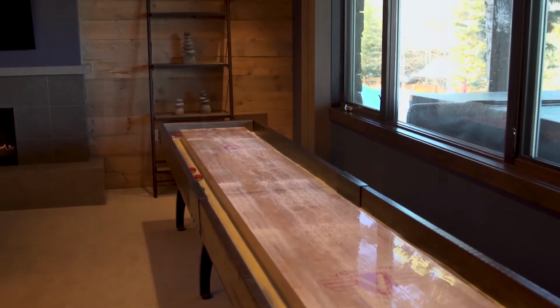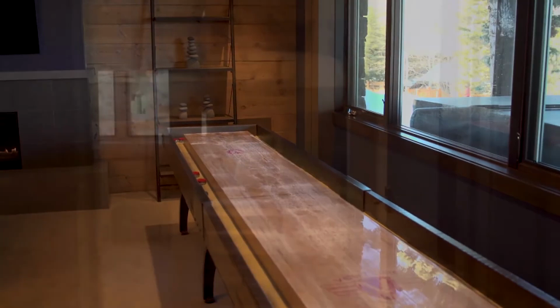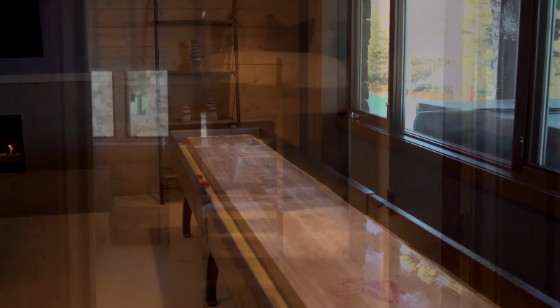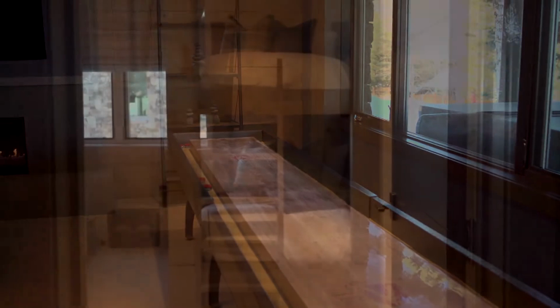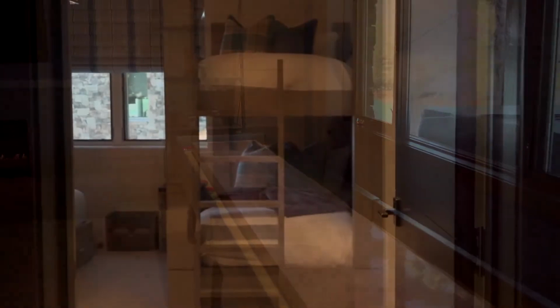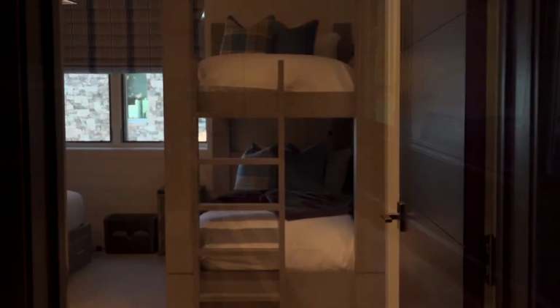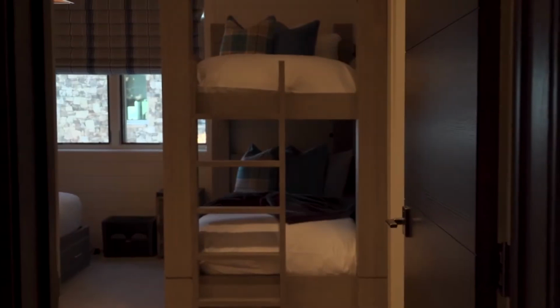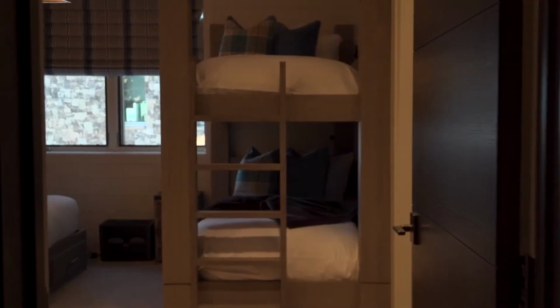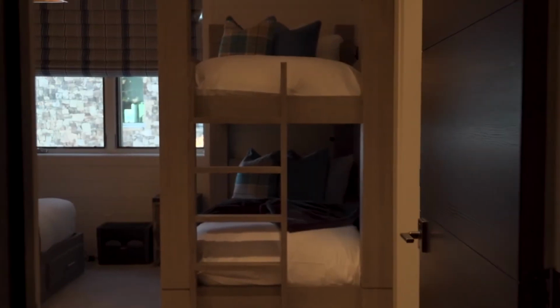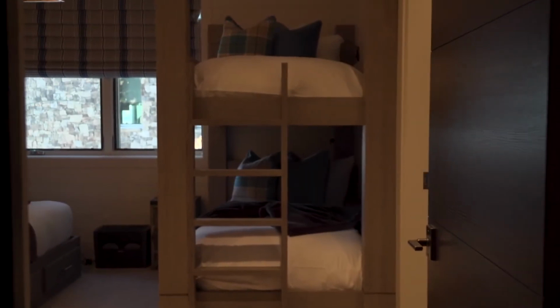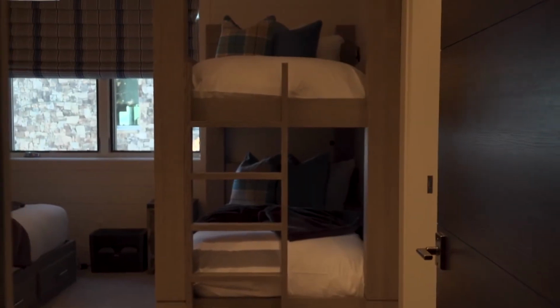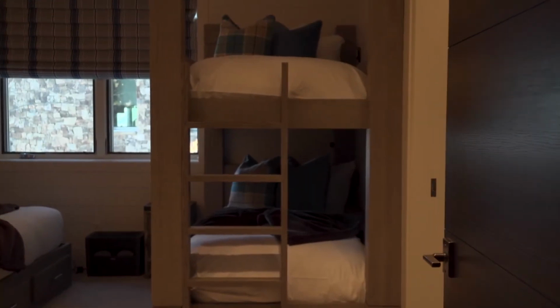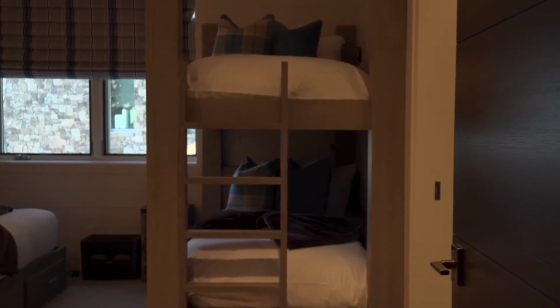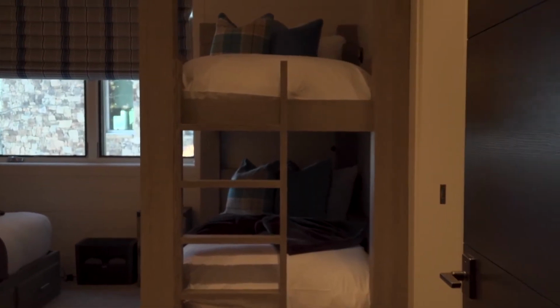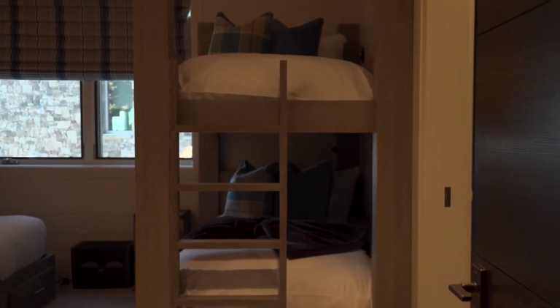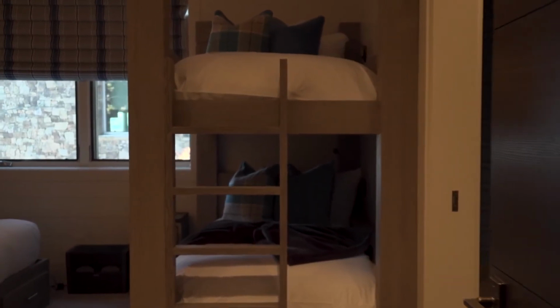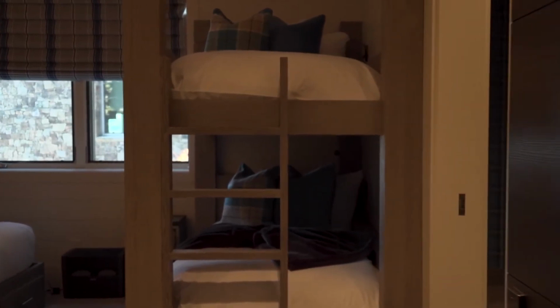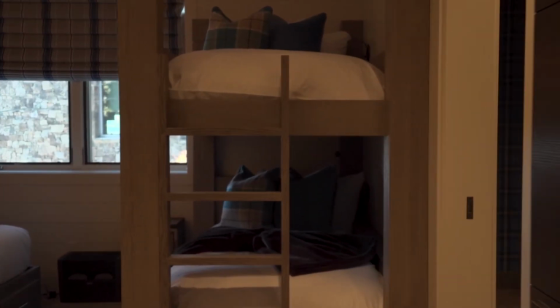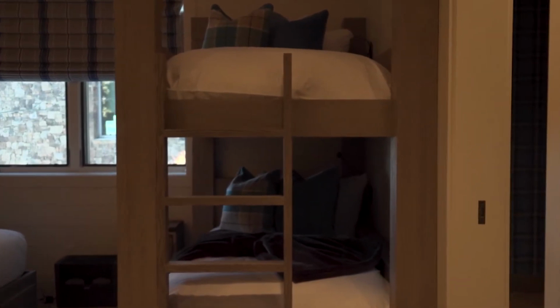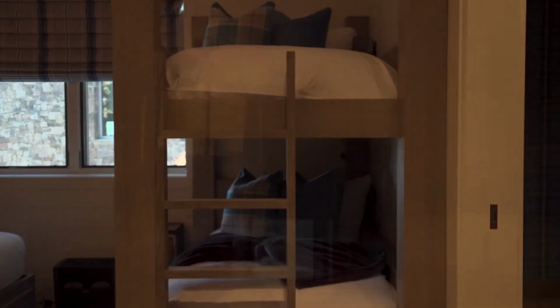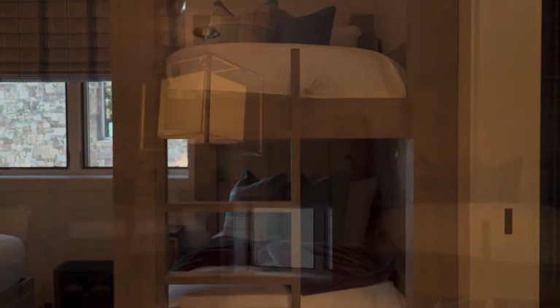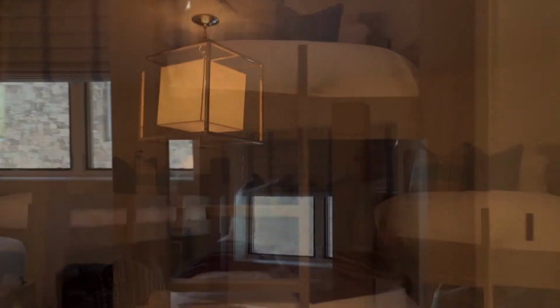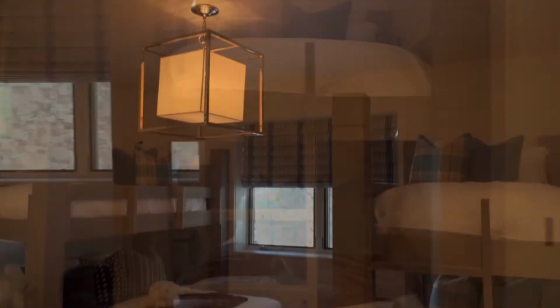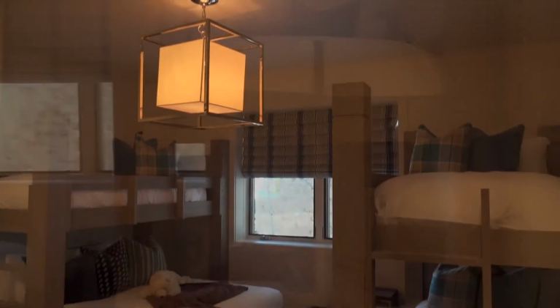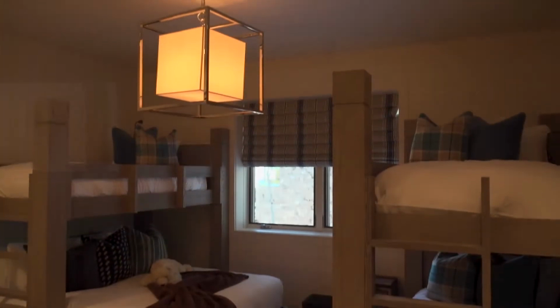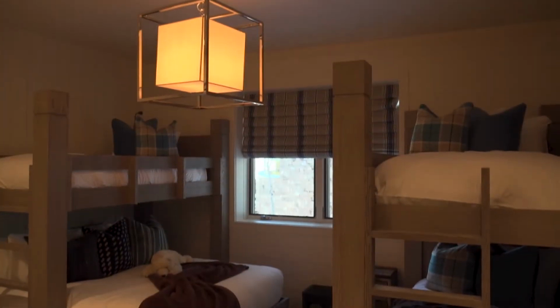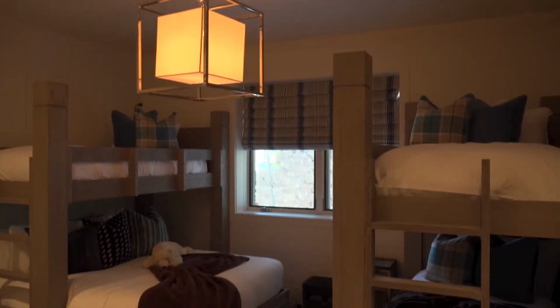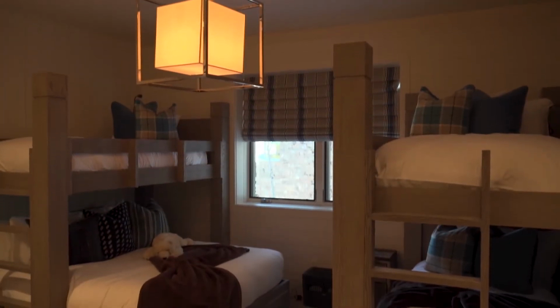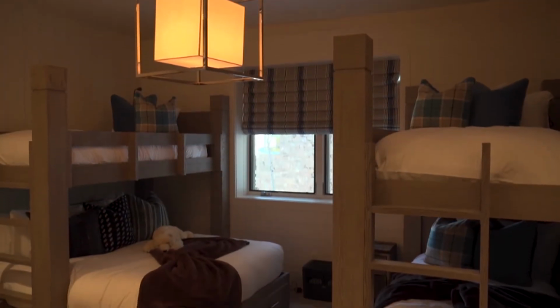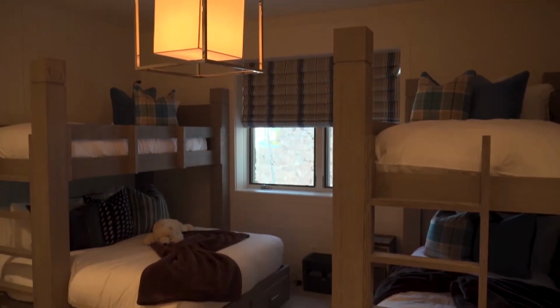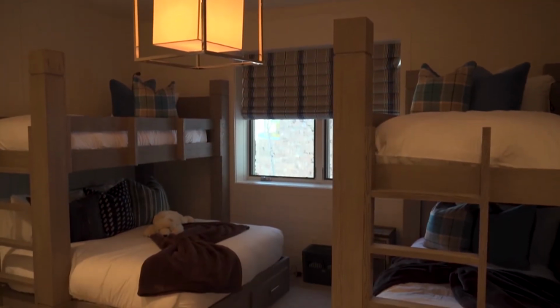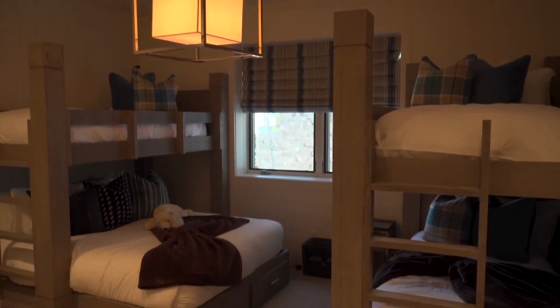For those who don't want to leave the game room, a bedroom with four bunk beds and a full bathroom can be found right around the corner.